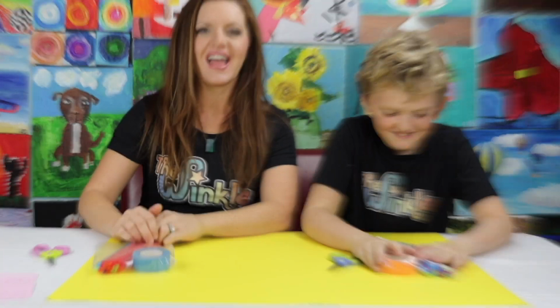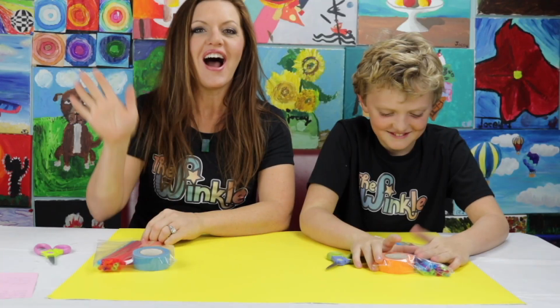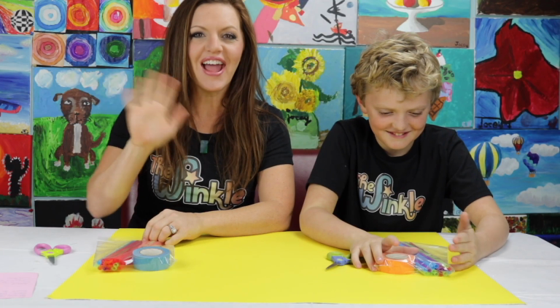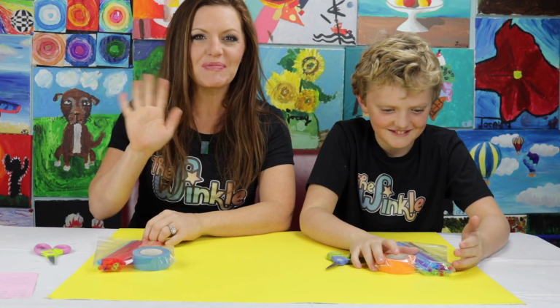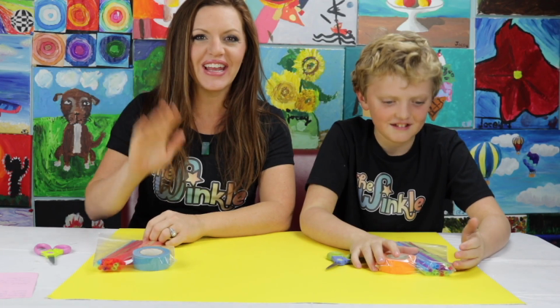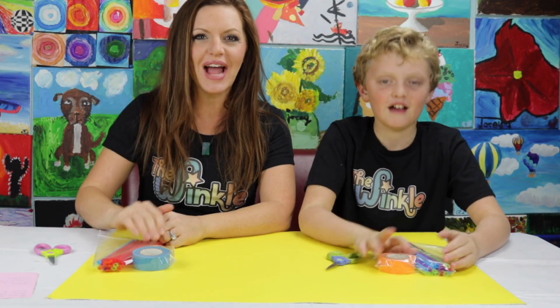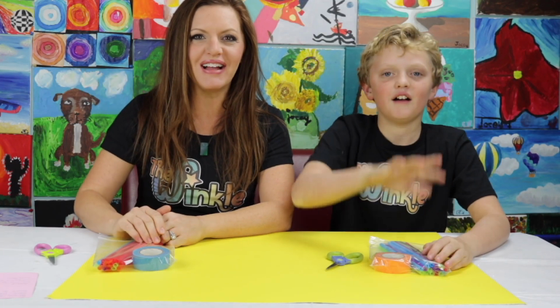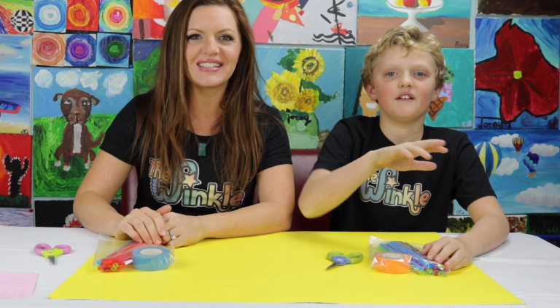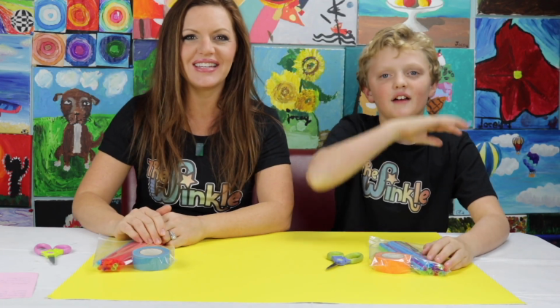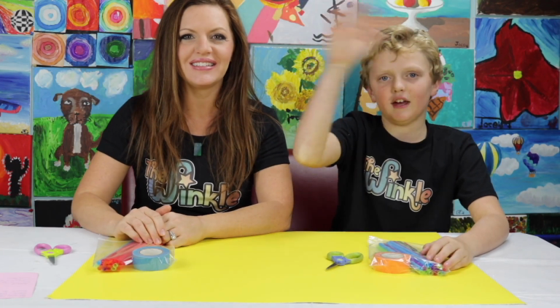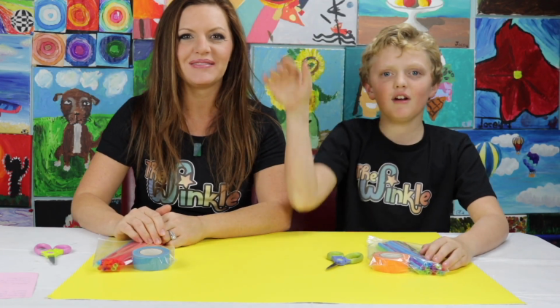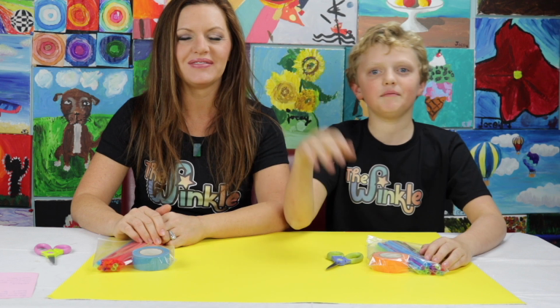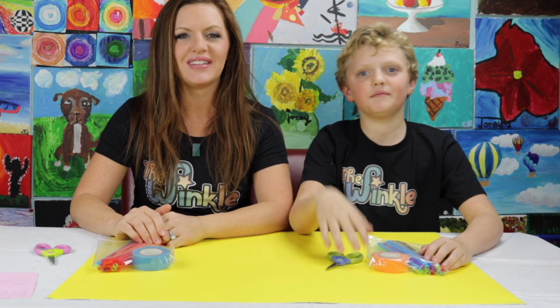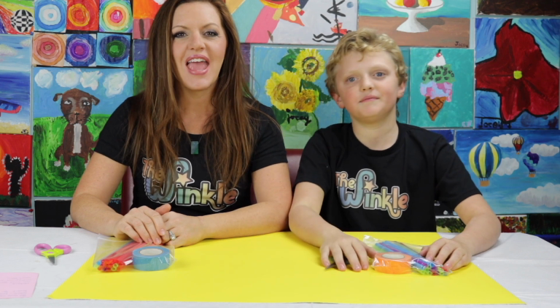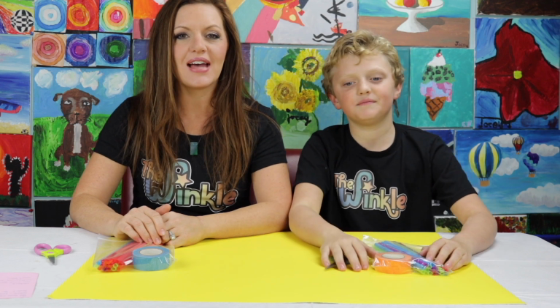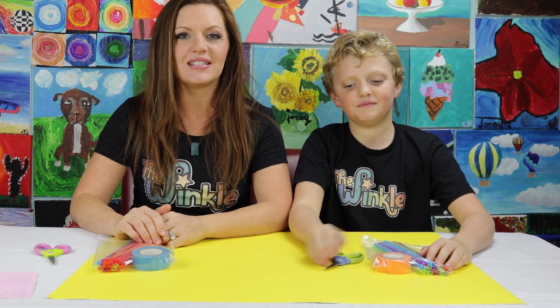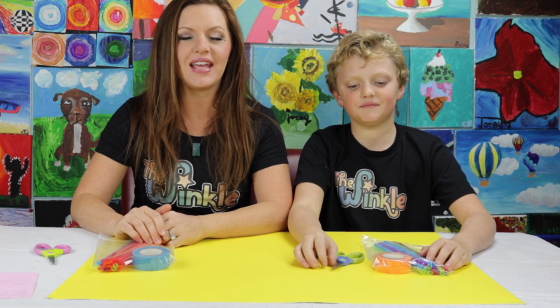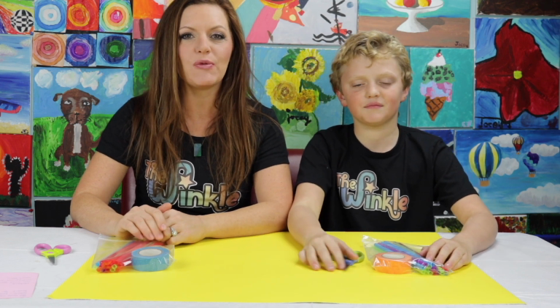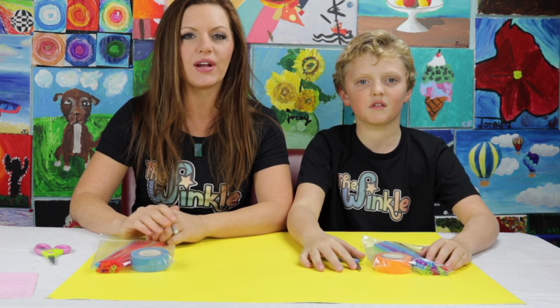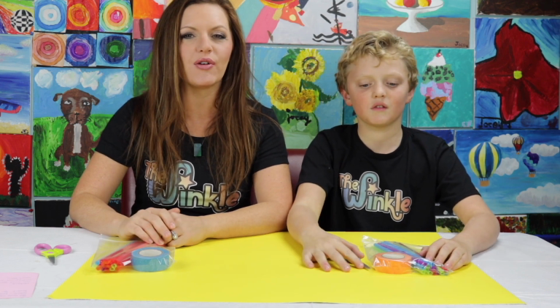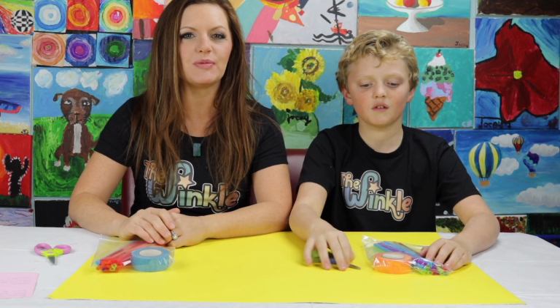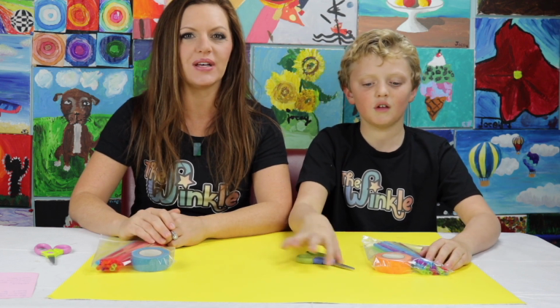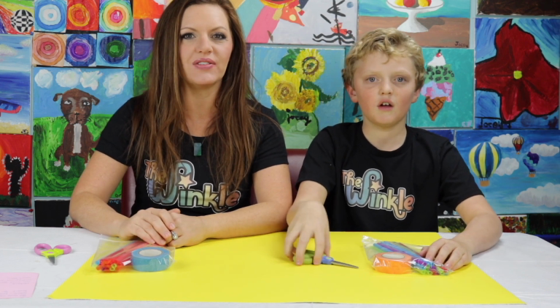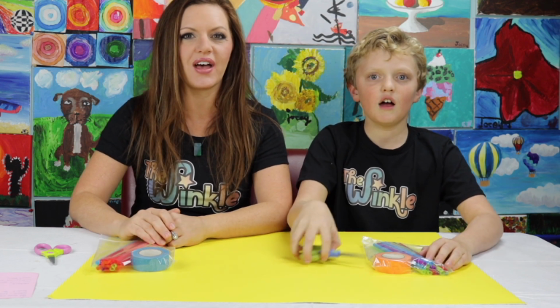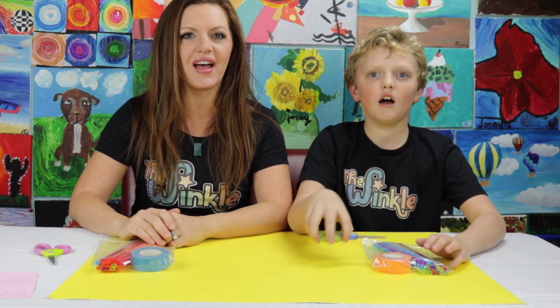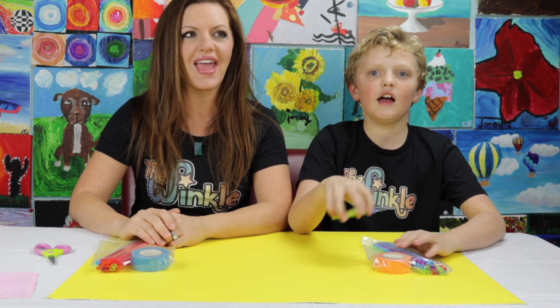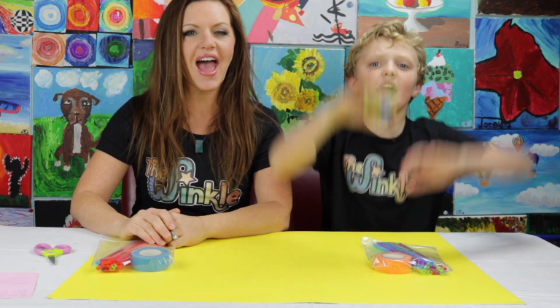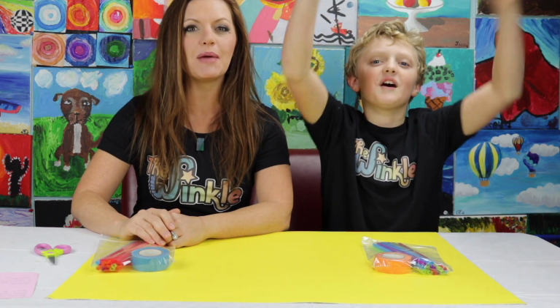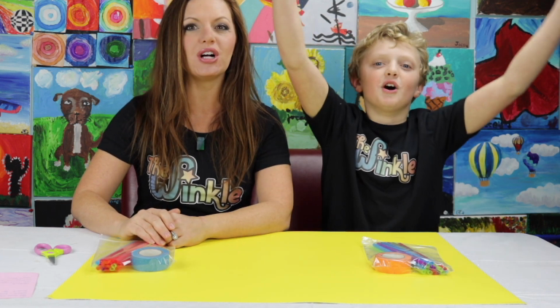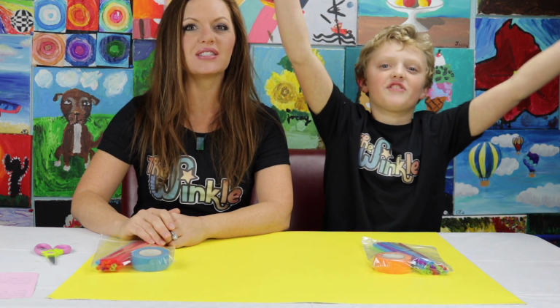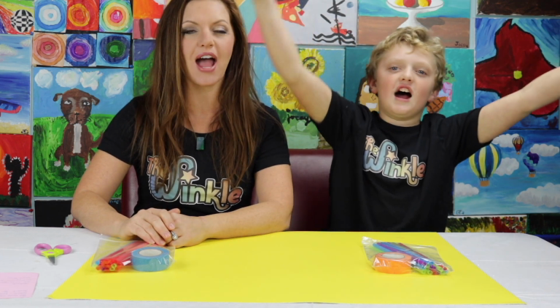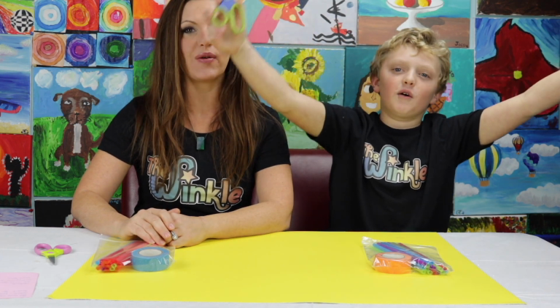Hi everybody! I'm Allison. And I'm Grit. And today we are going to build the Animal Tower!